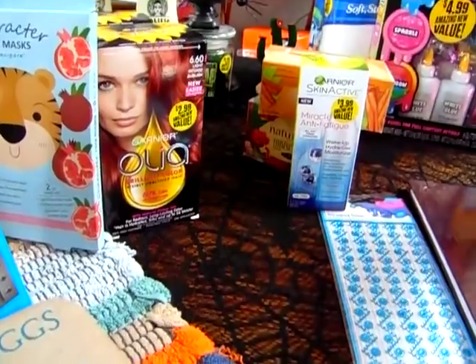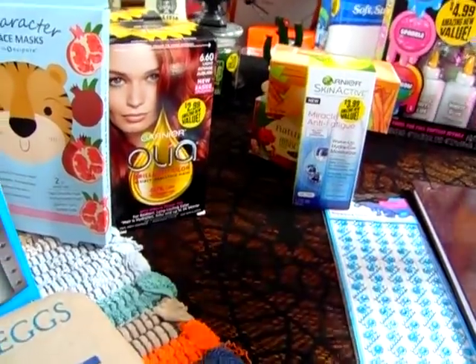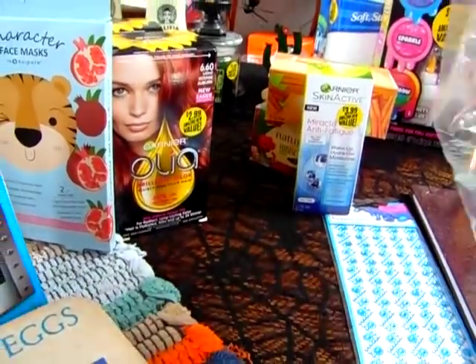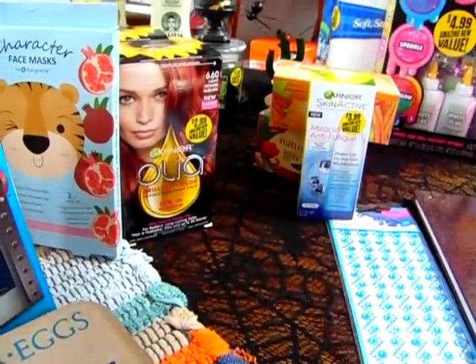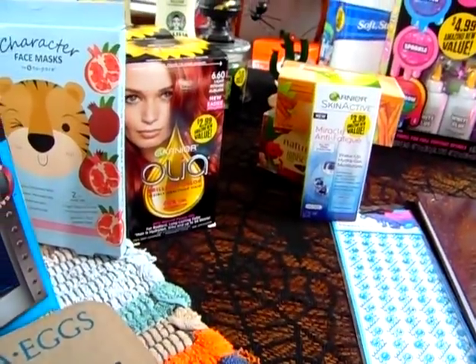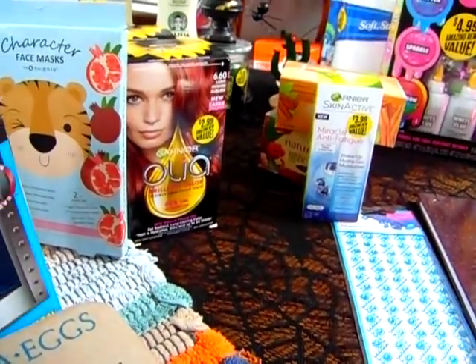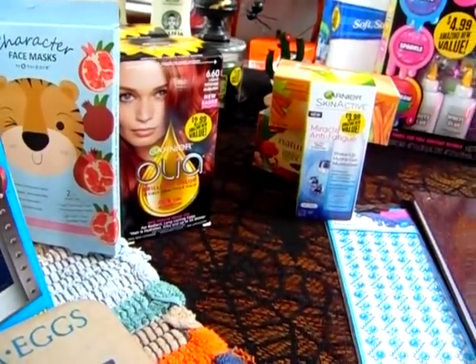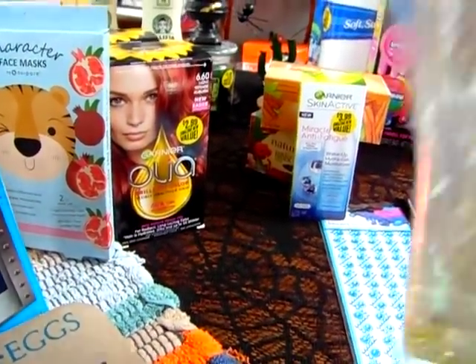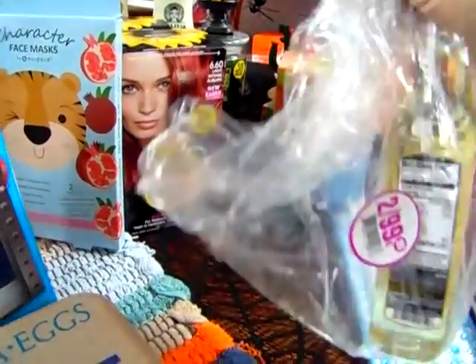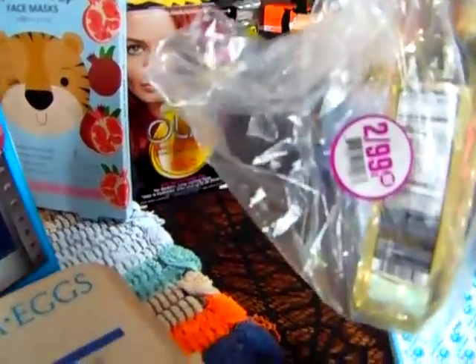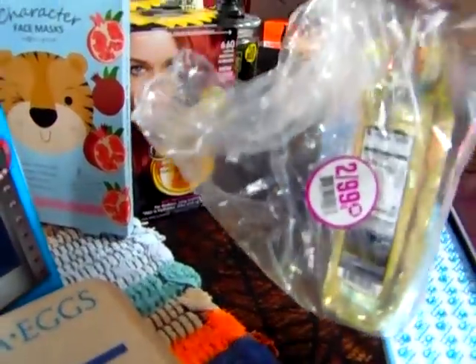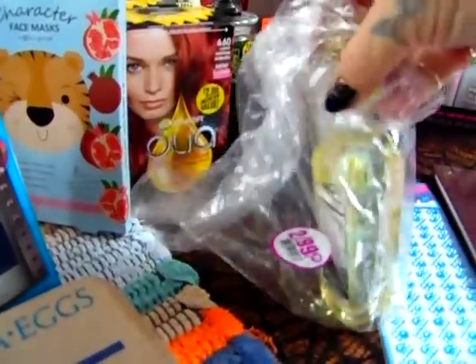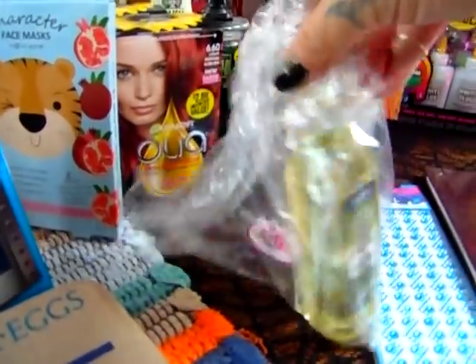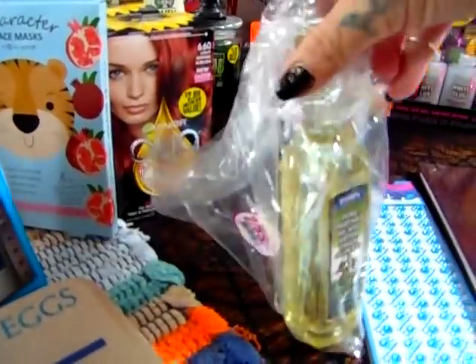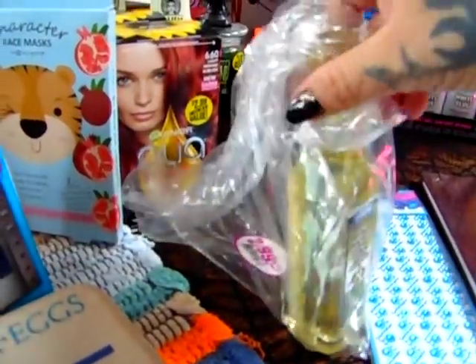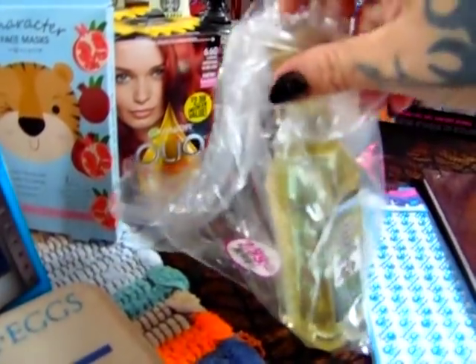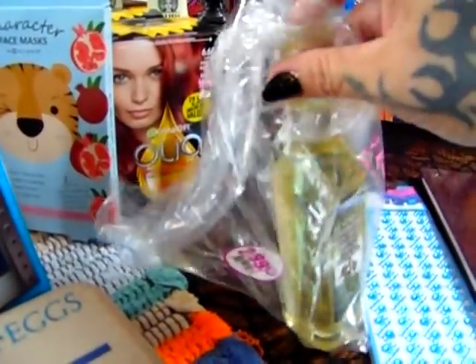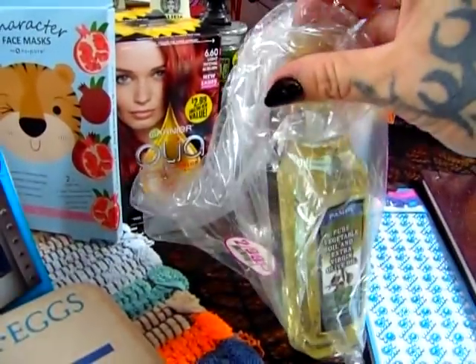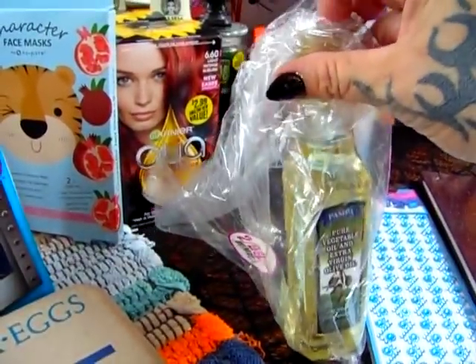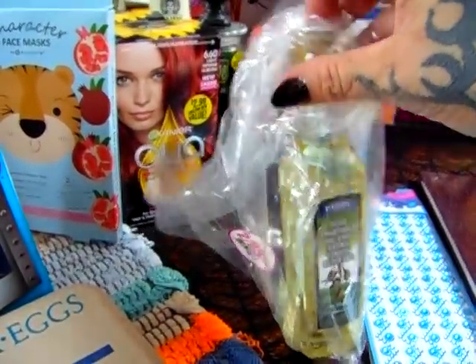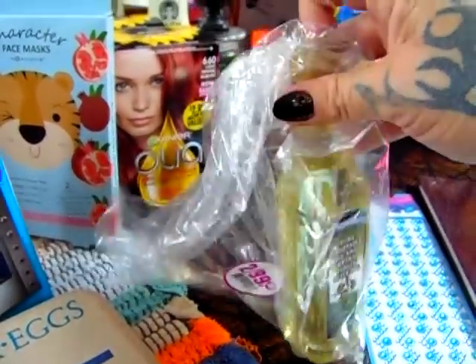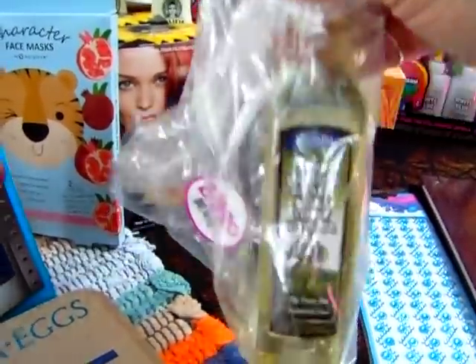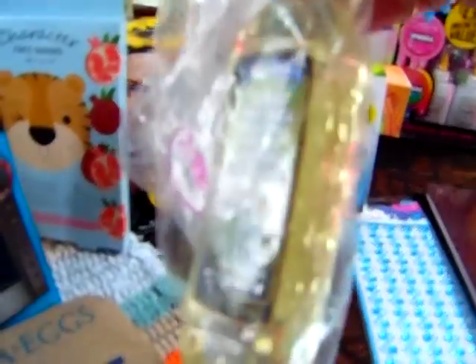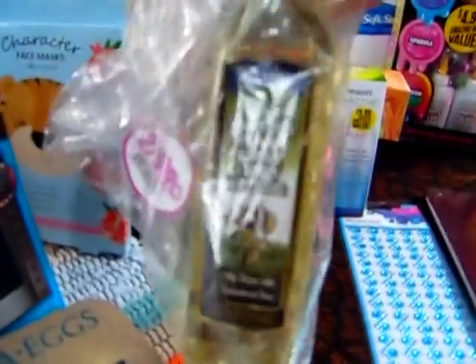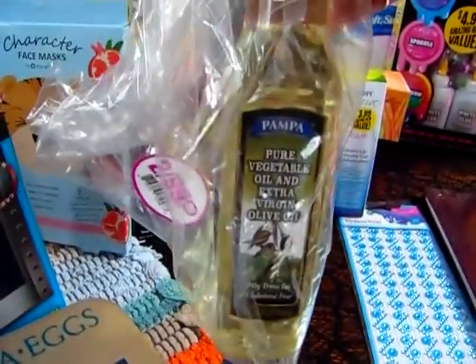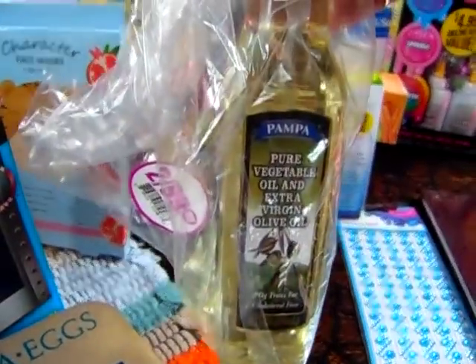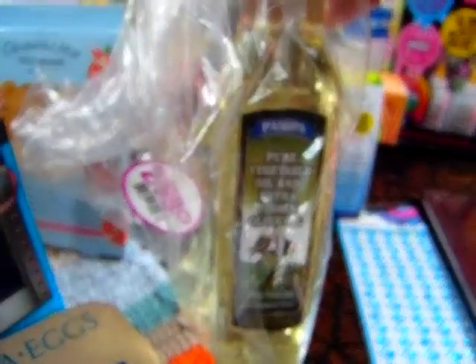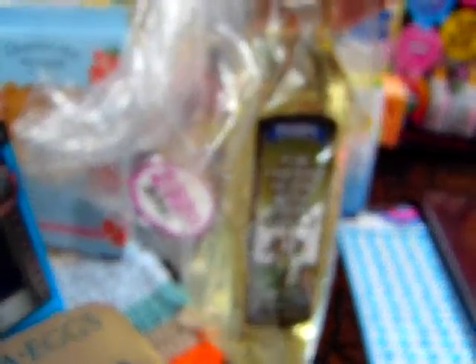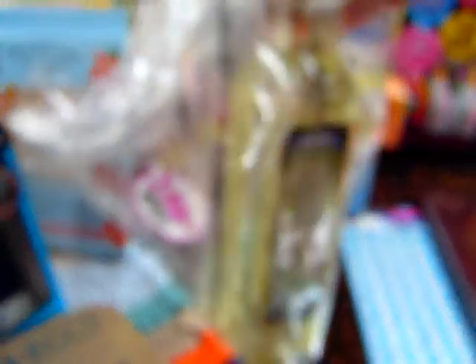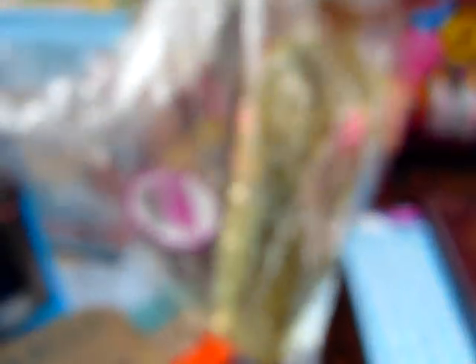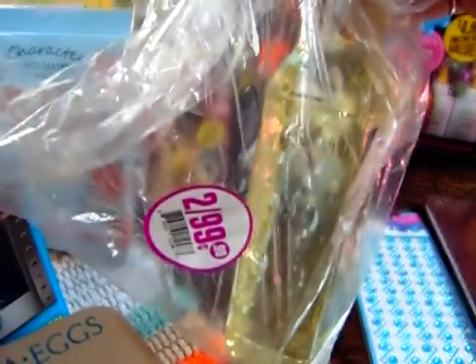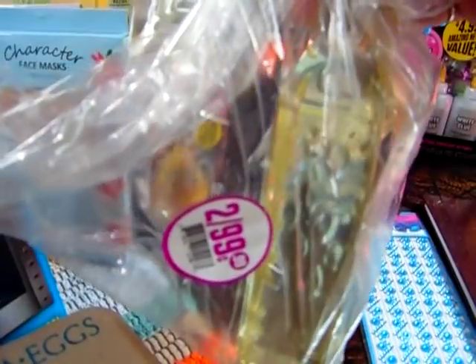They also had an olive oil for 50 cents — it's just missing the cap, which is fine. I have a container that I'll be able to put it in.